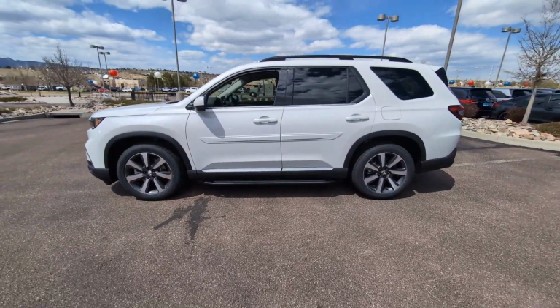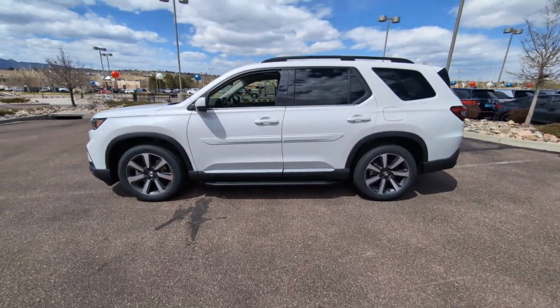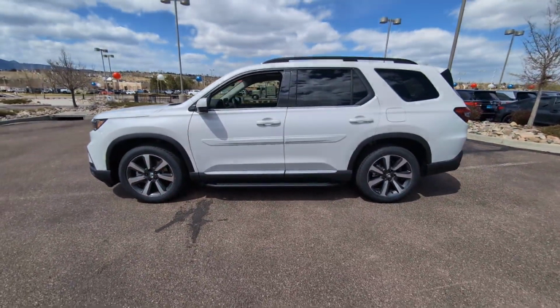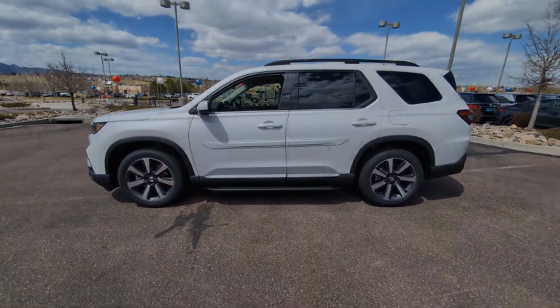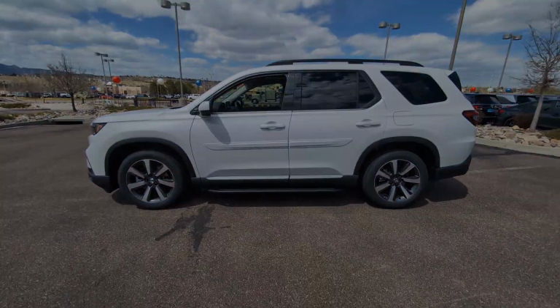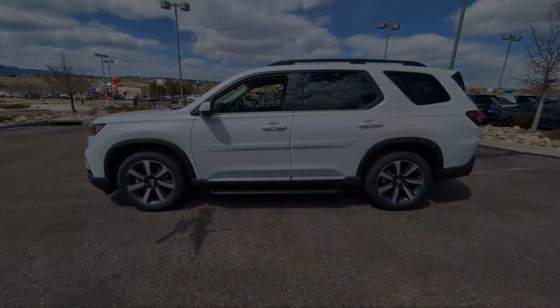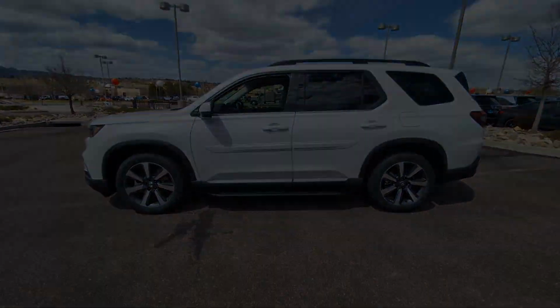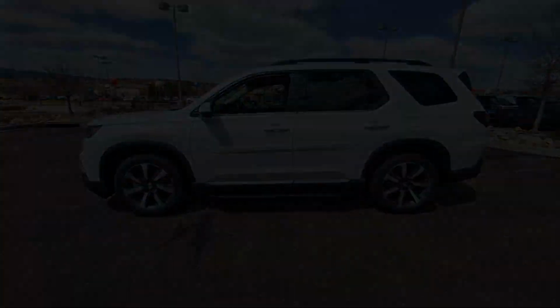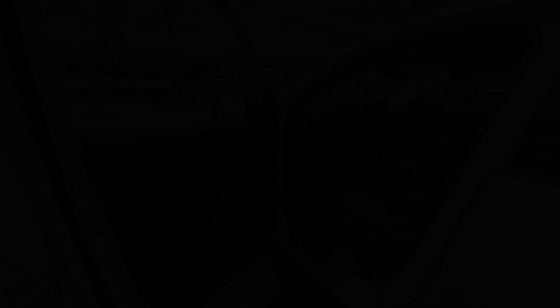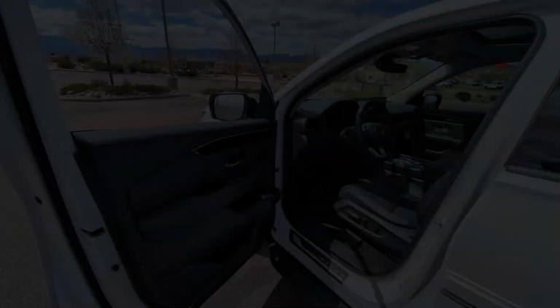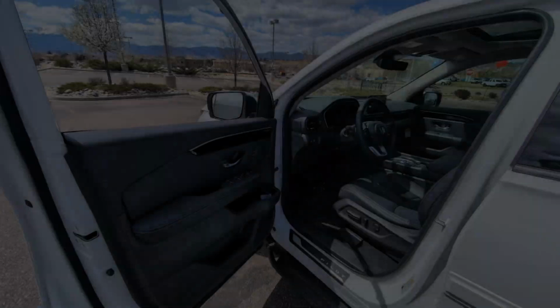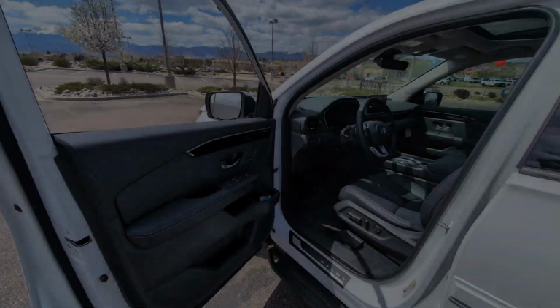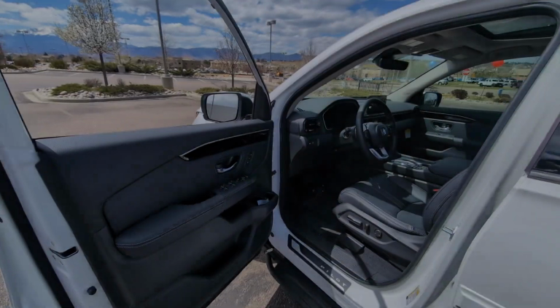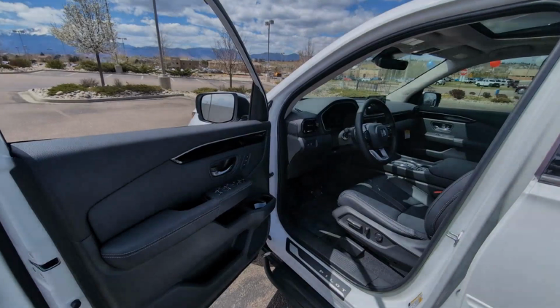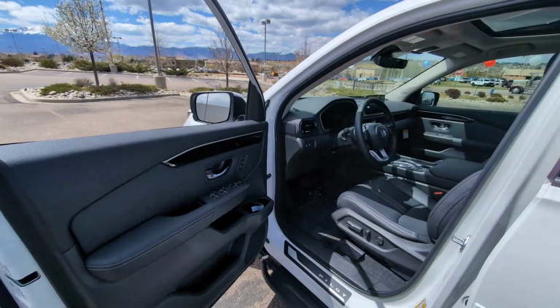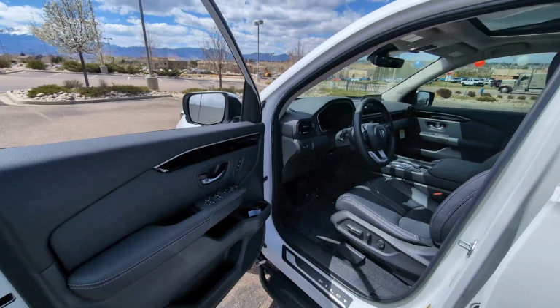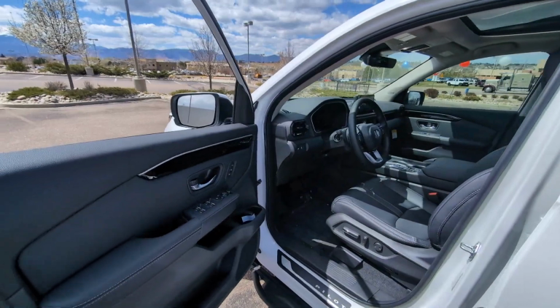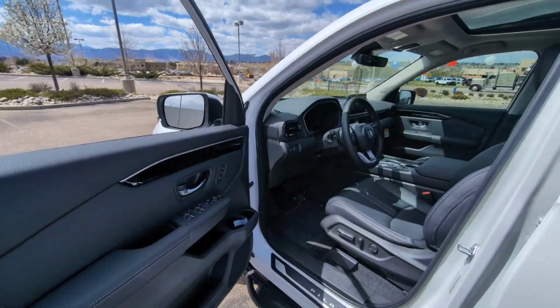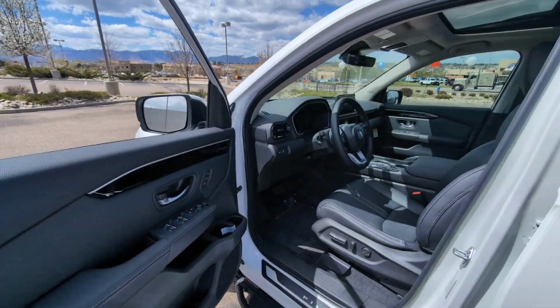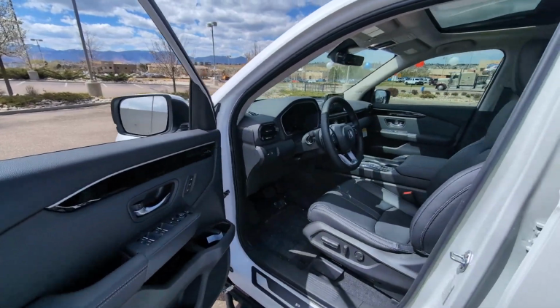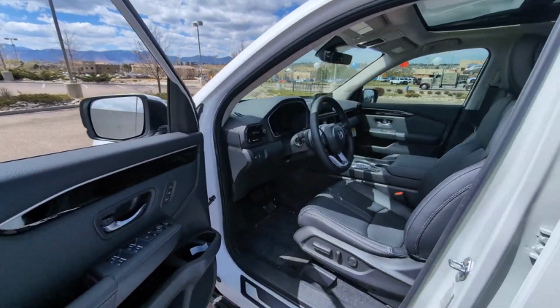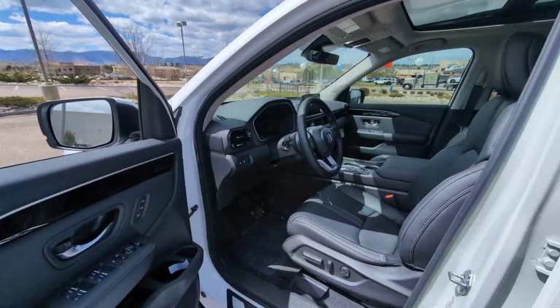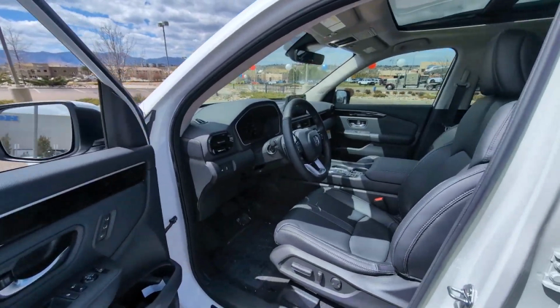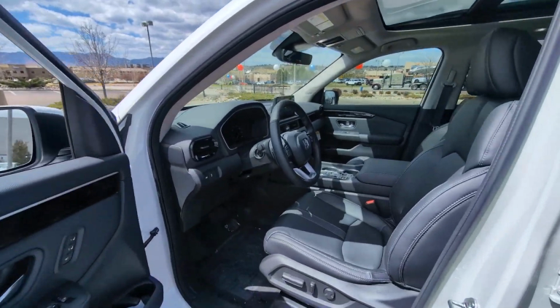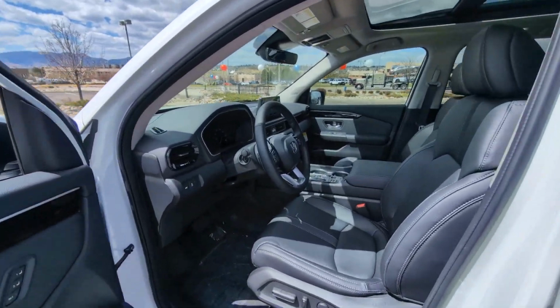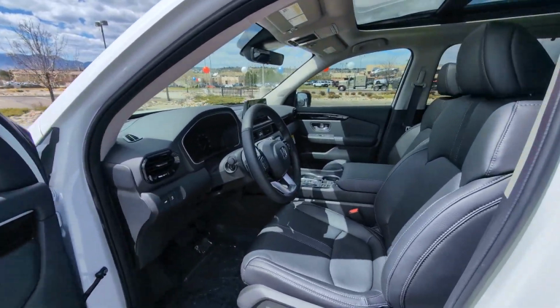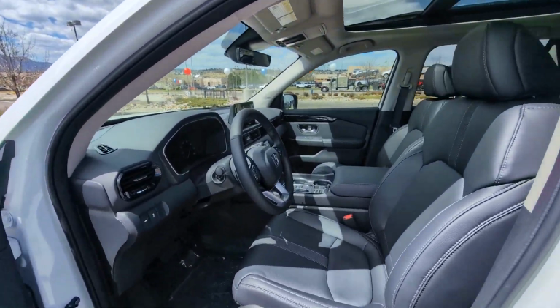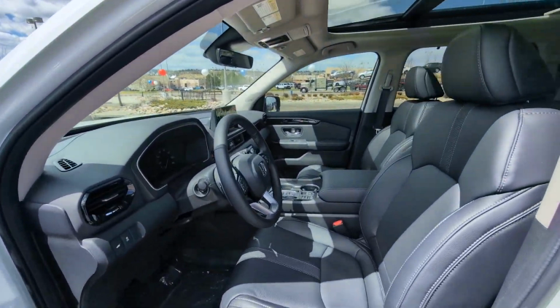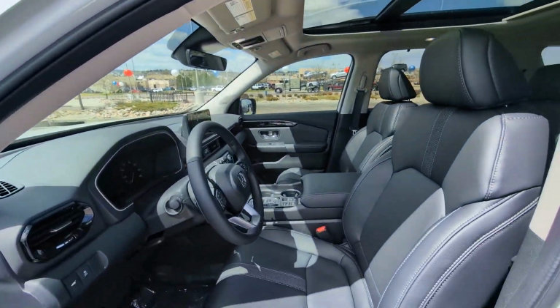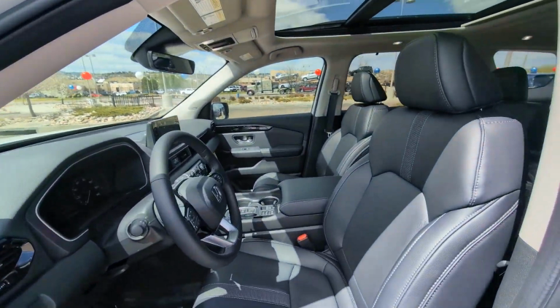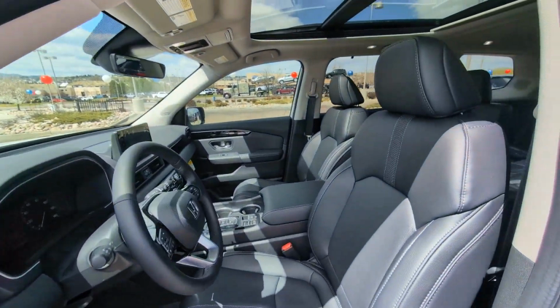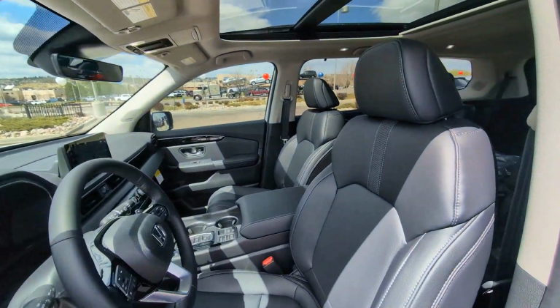Satellite radio, backup camera, lane keeping assist, and power passenger seat.